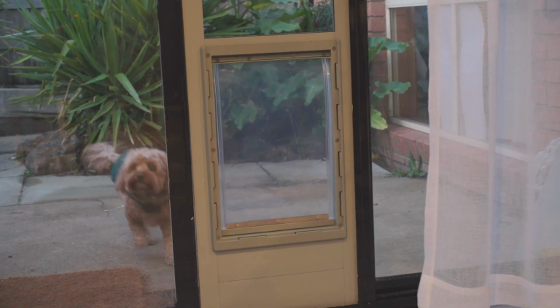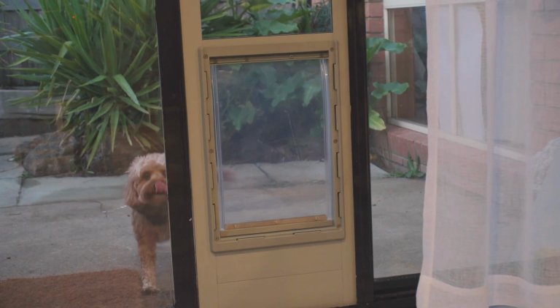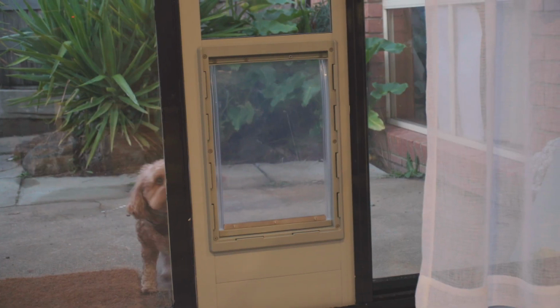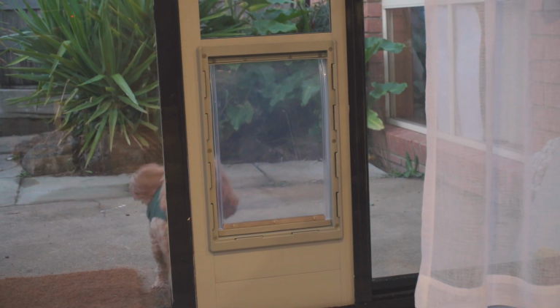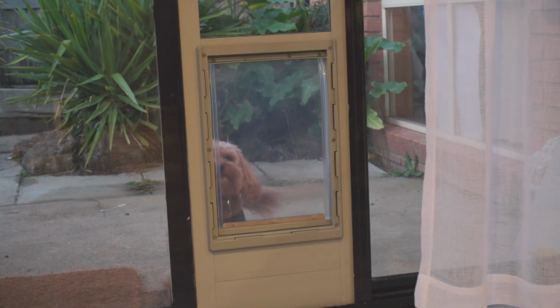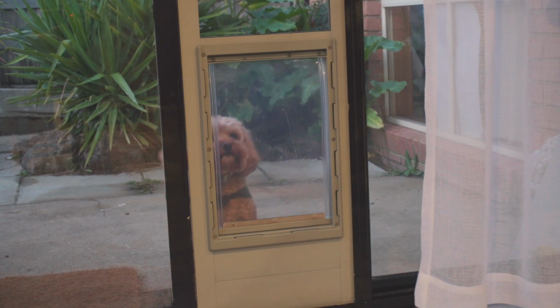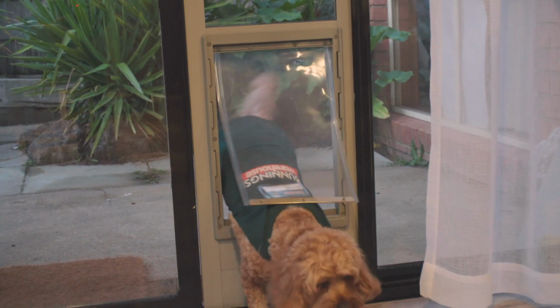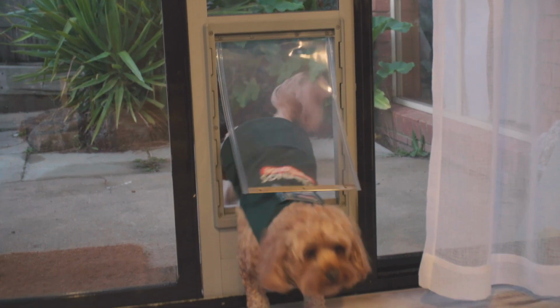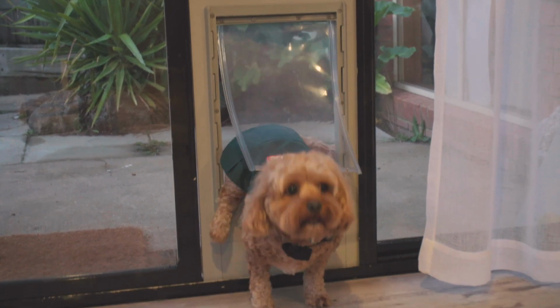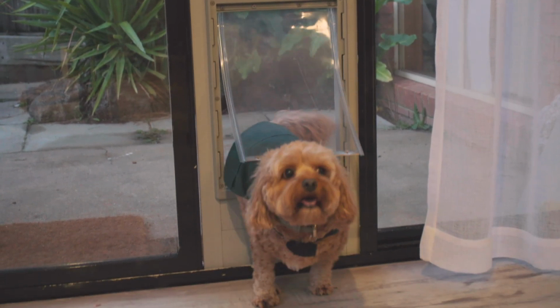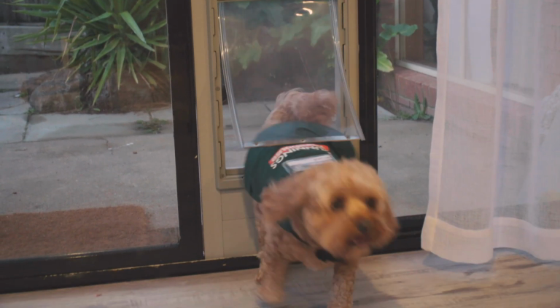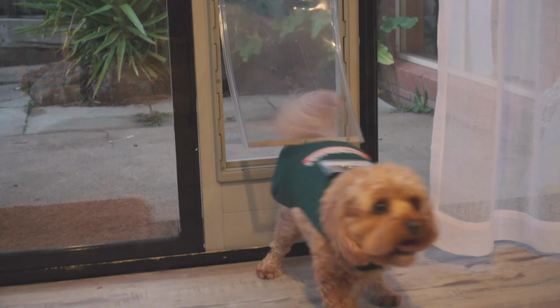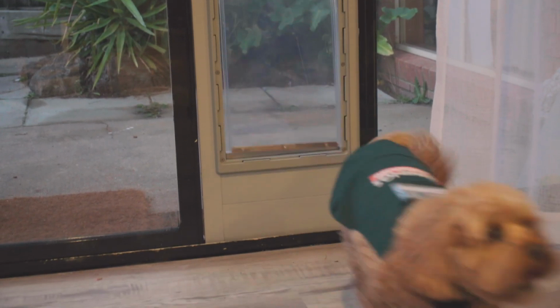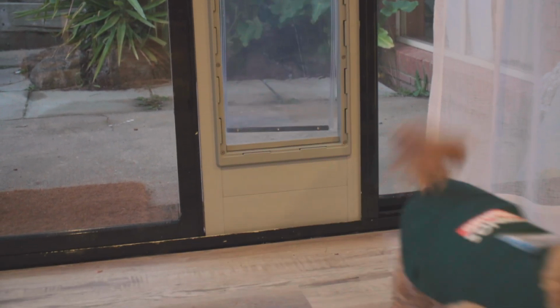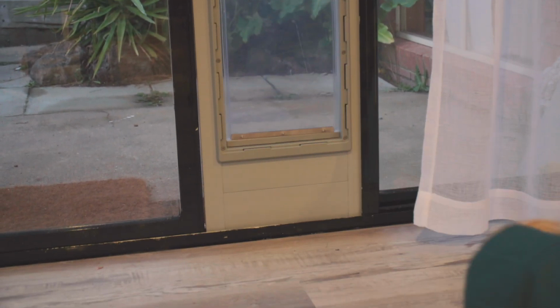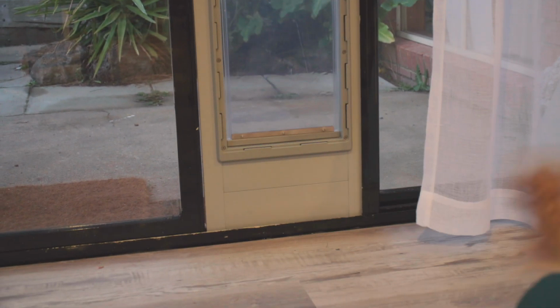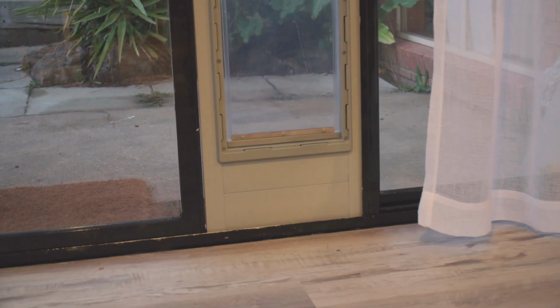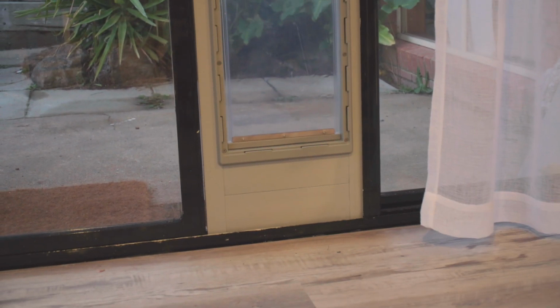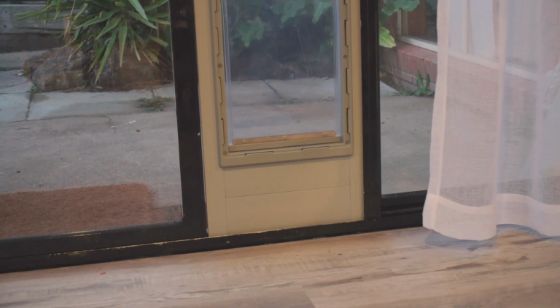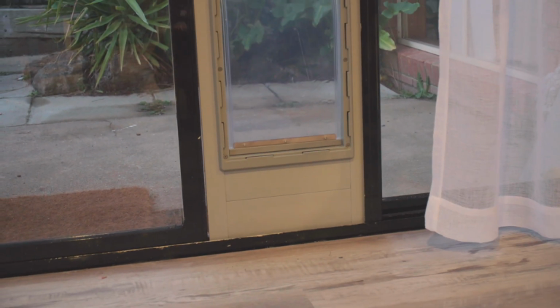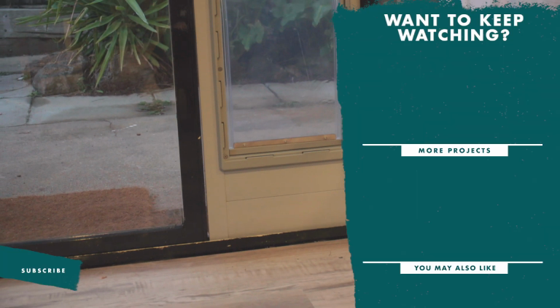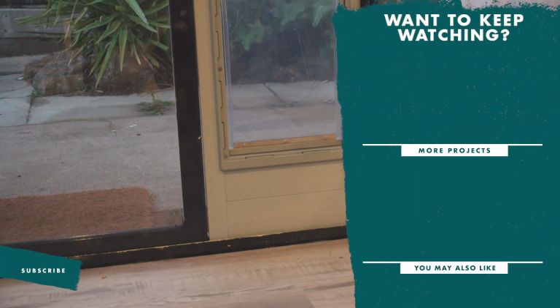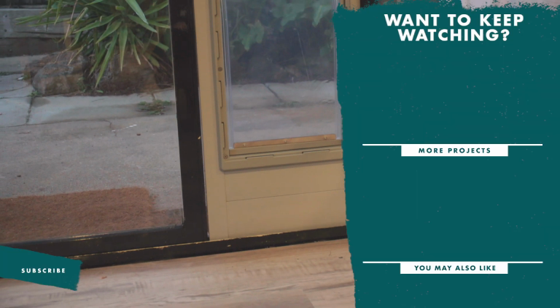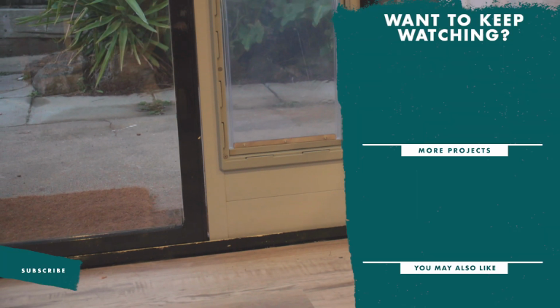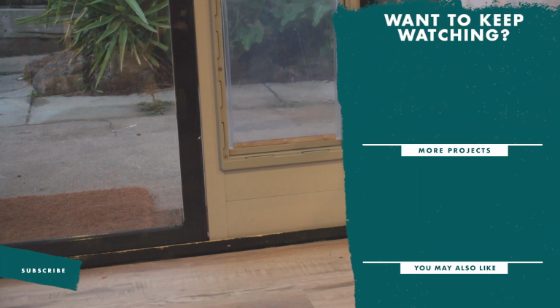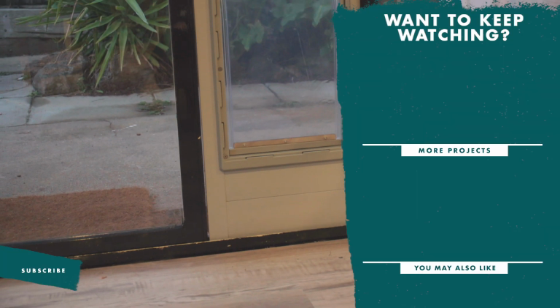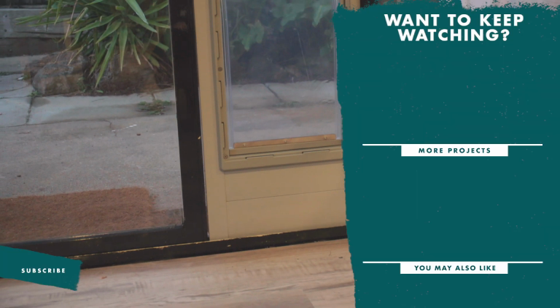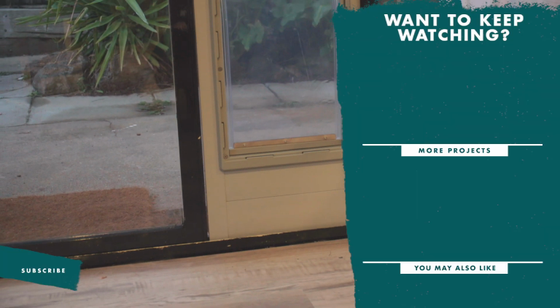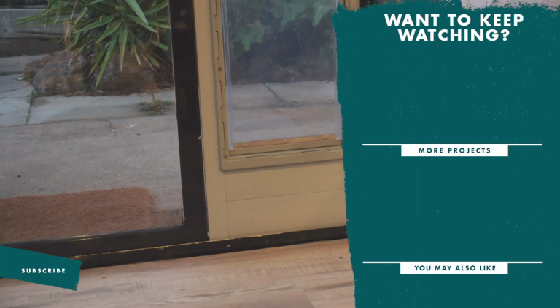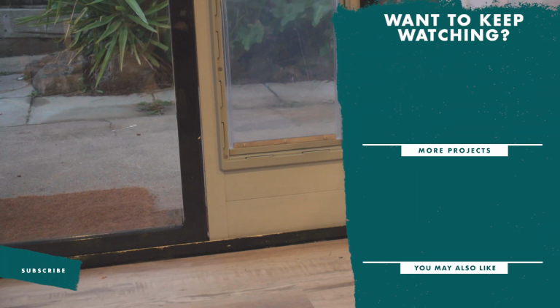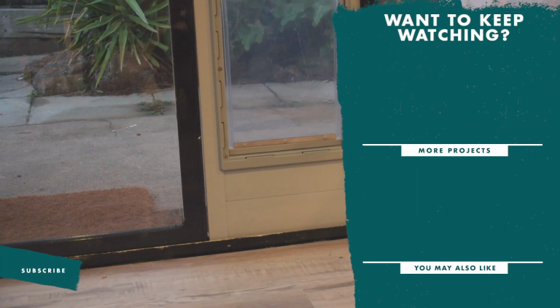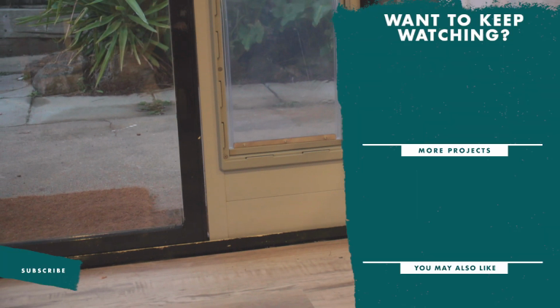Spot can come in and out whenever he pleases. And it's time to start with the back door.